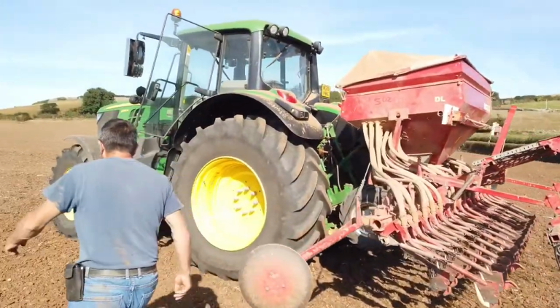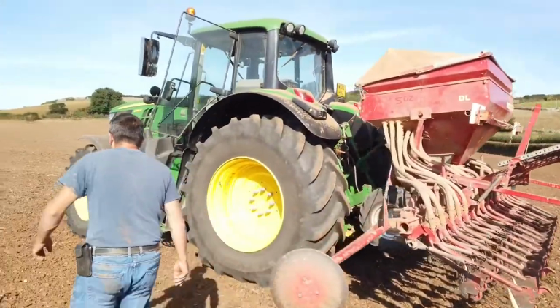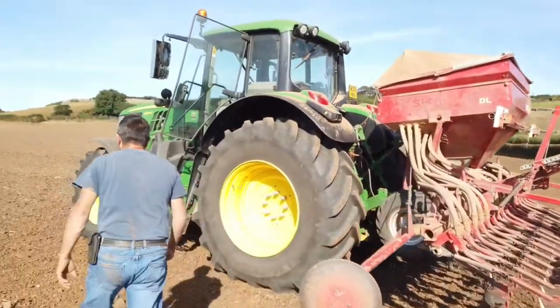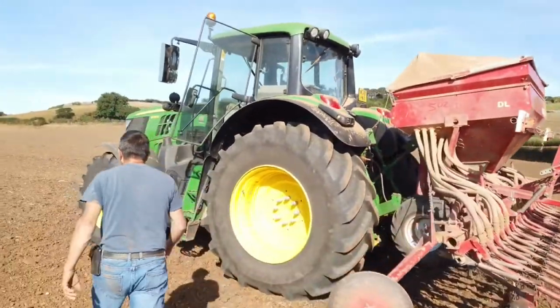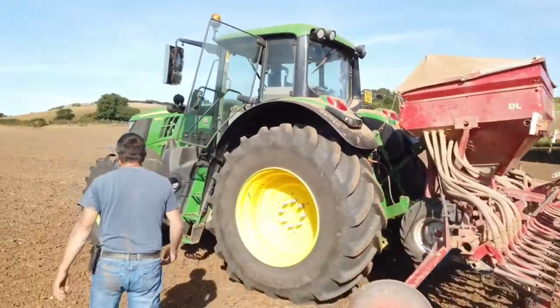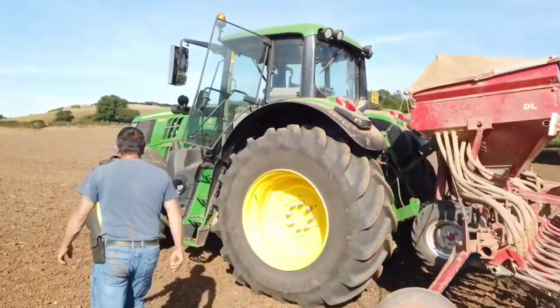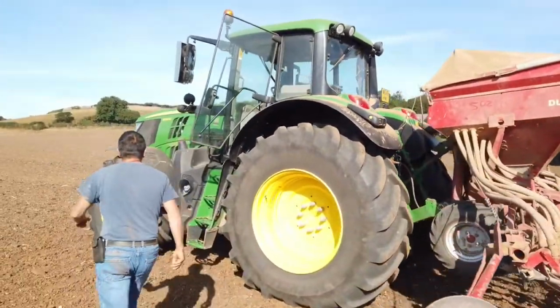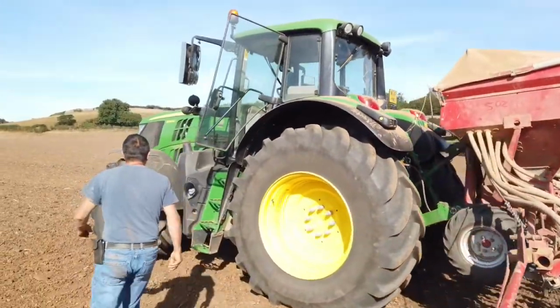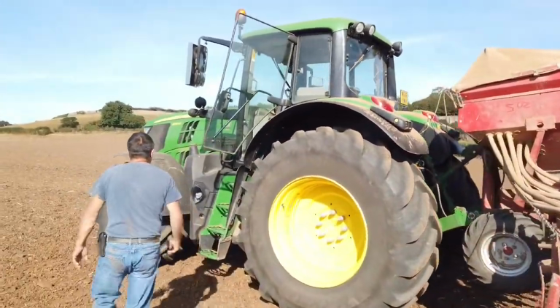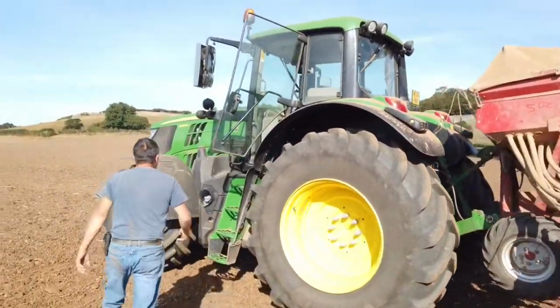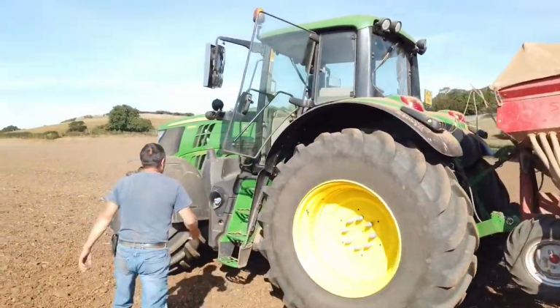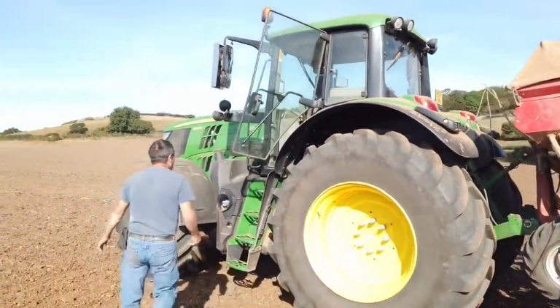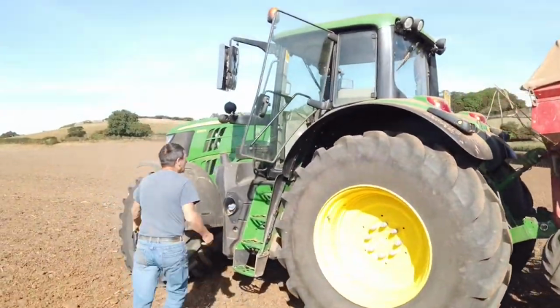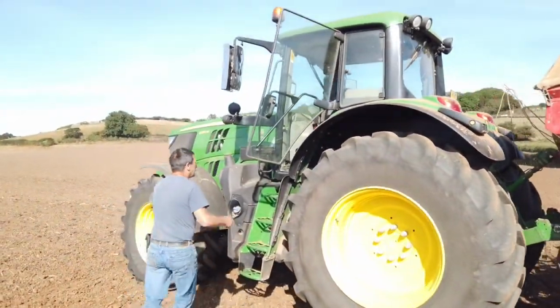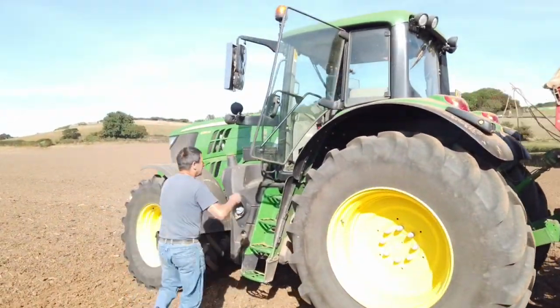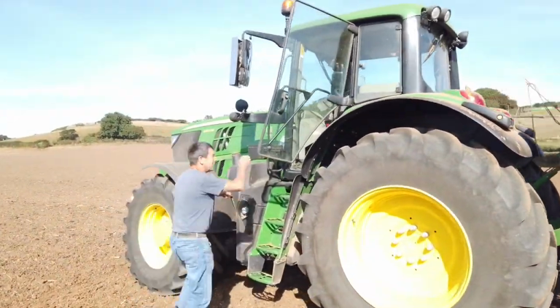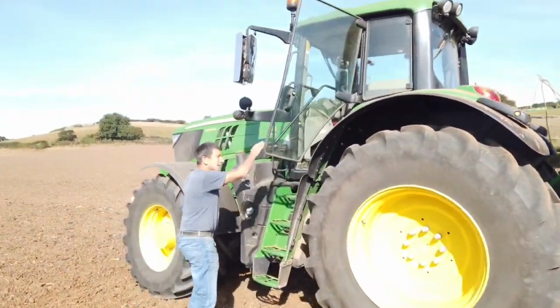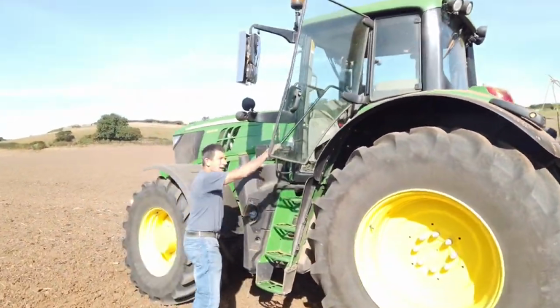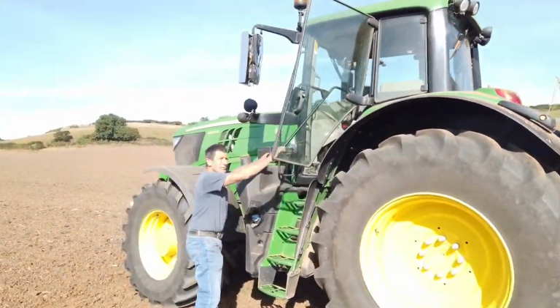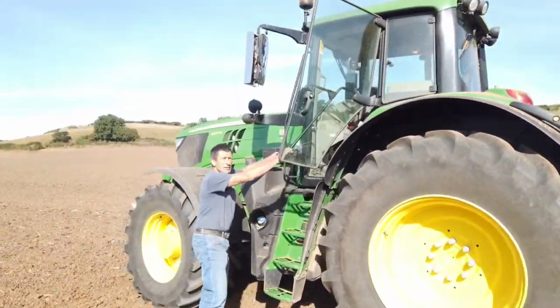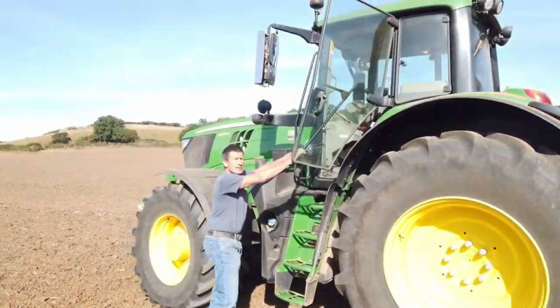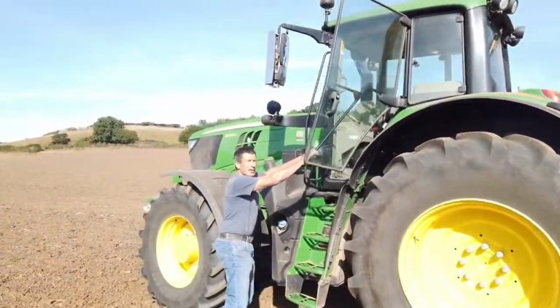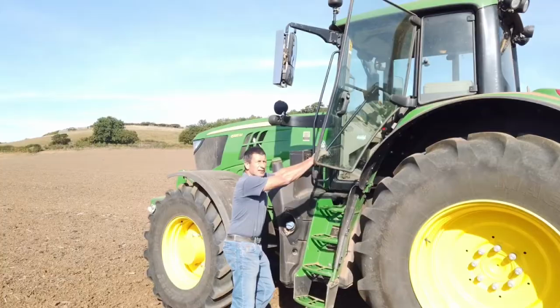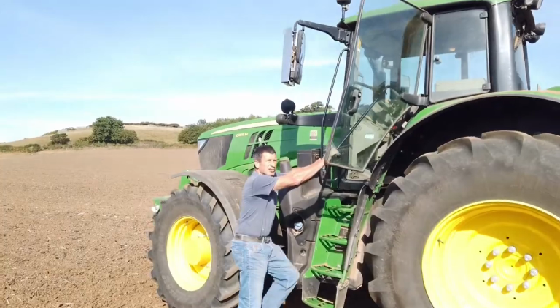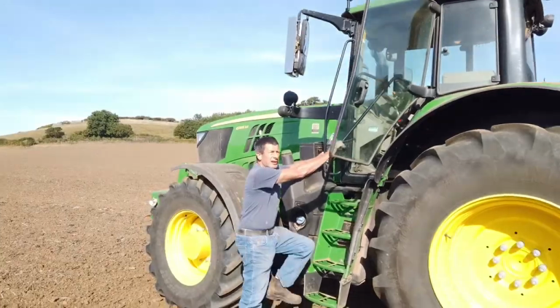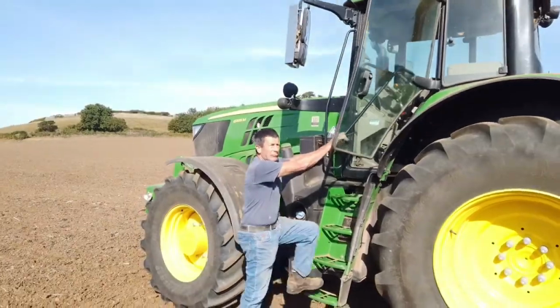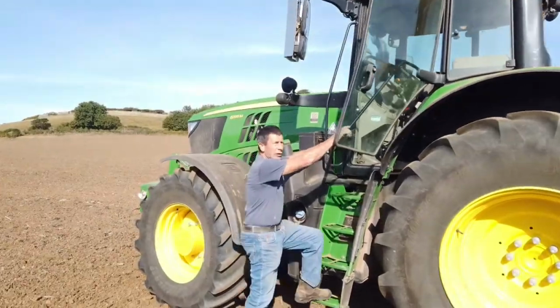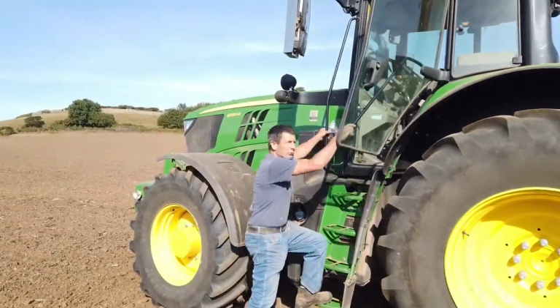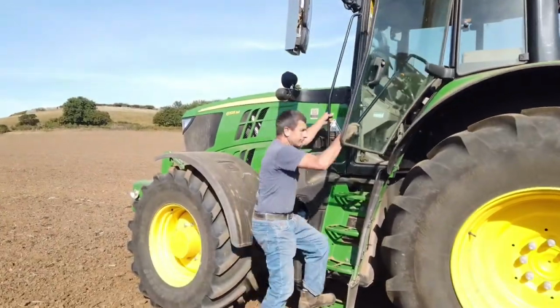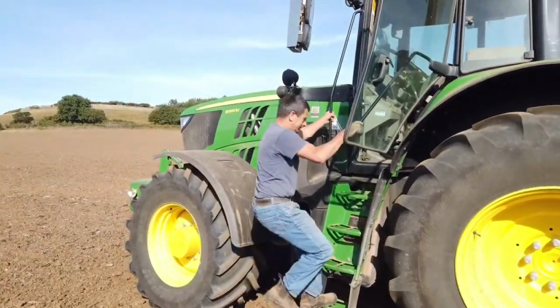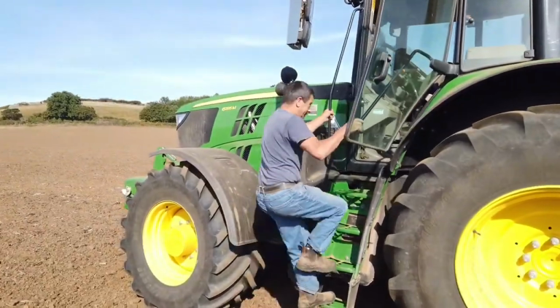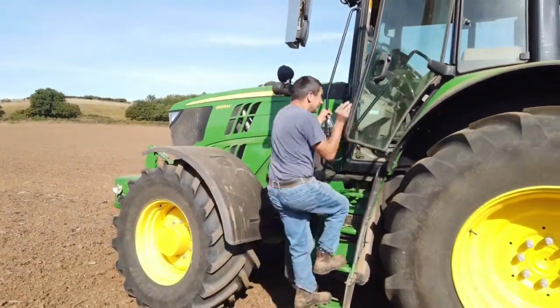And you're doing it all on GPS, aren't you? Yeah, it saves me turning the steering wheel.